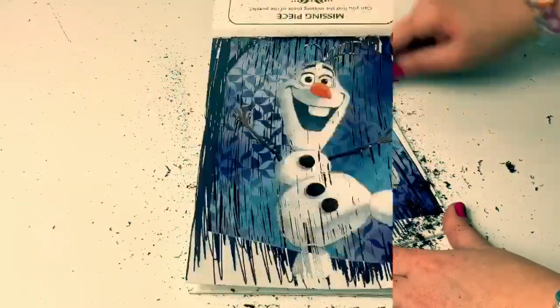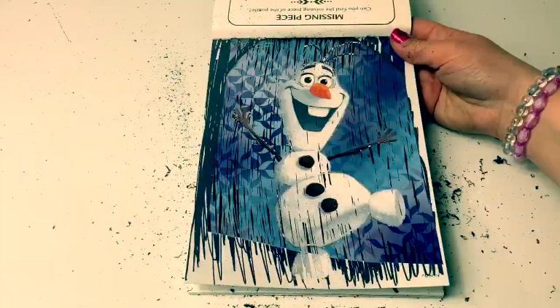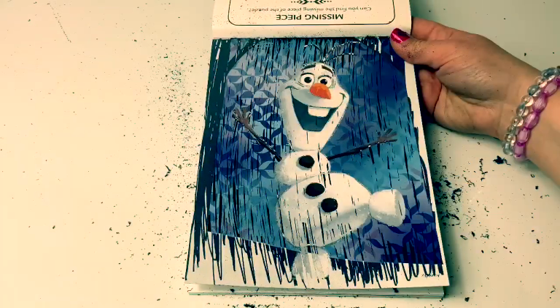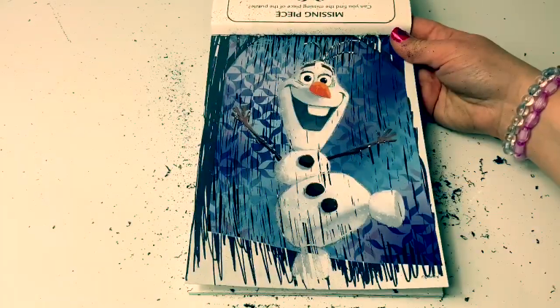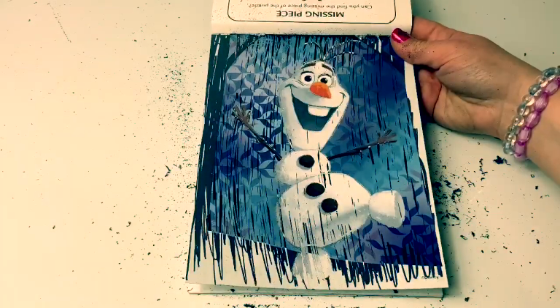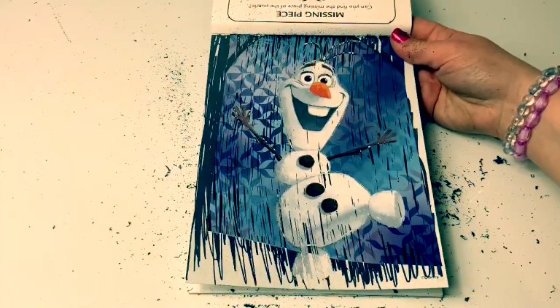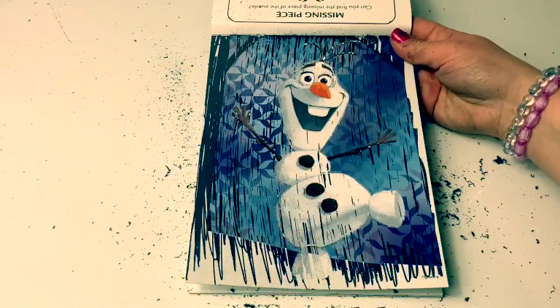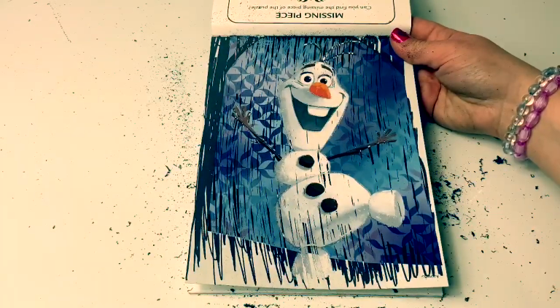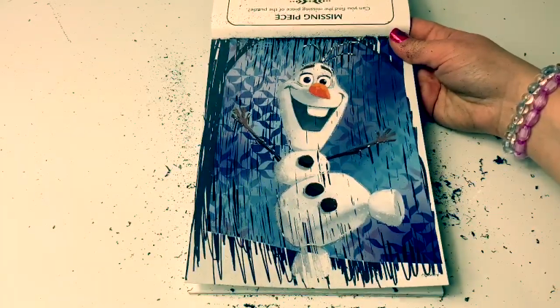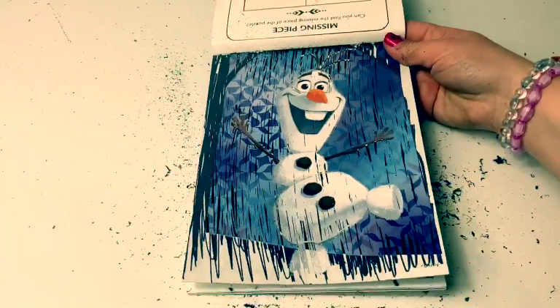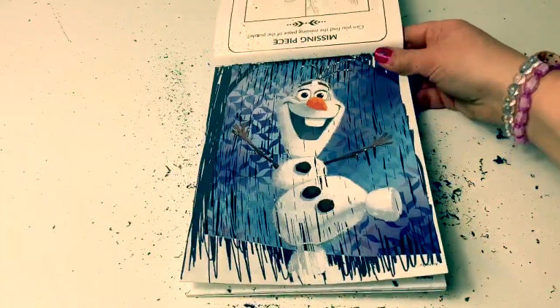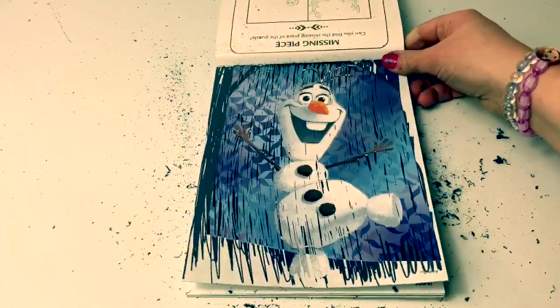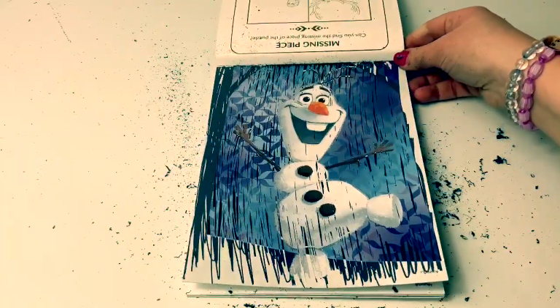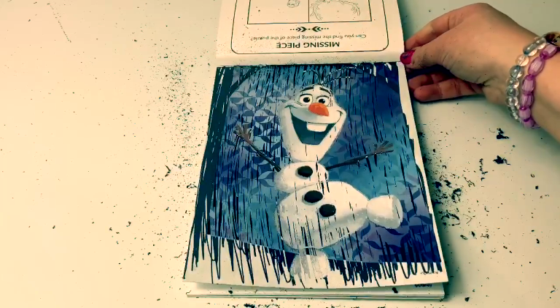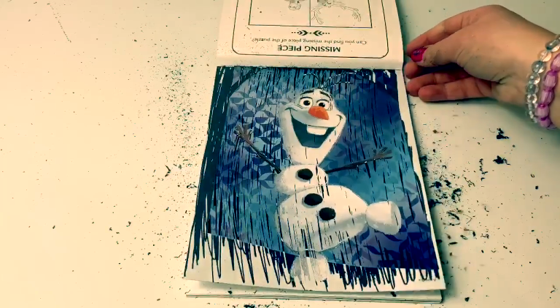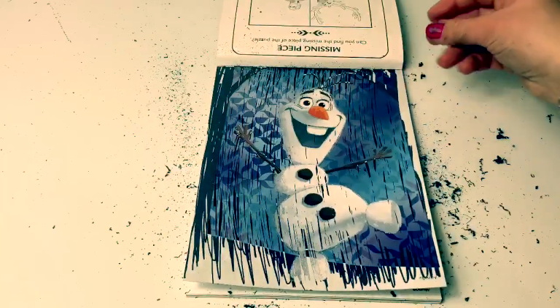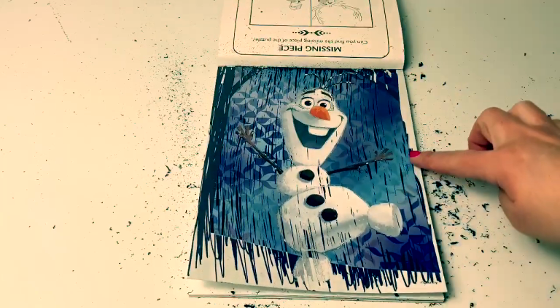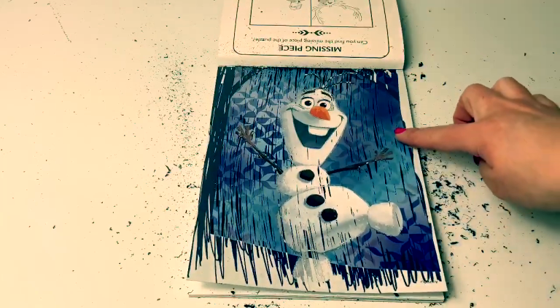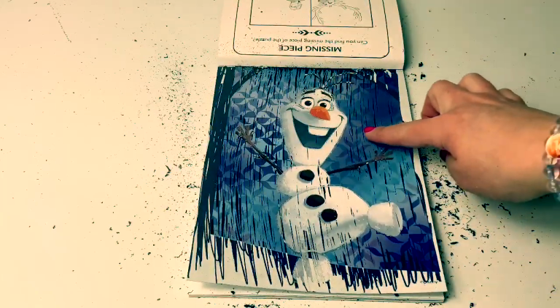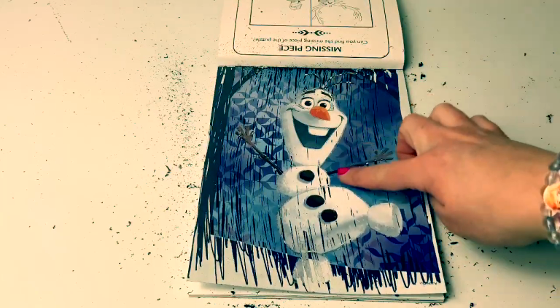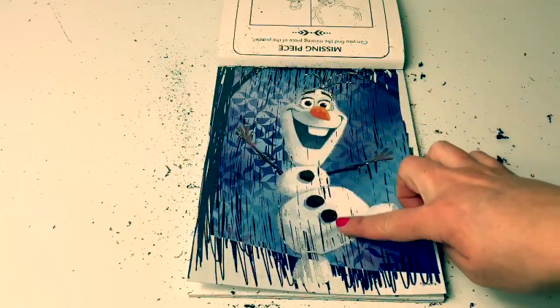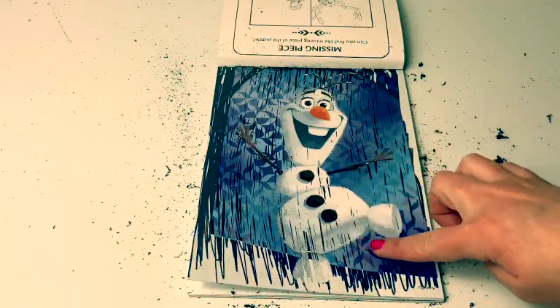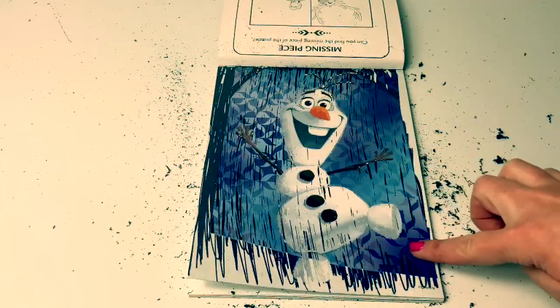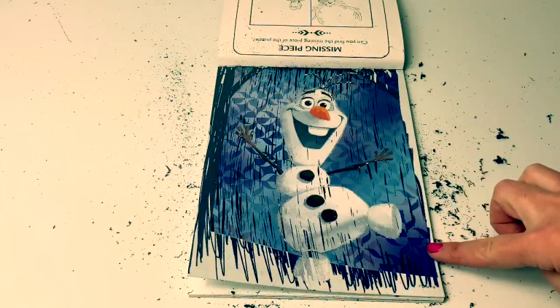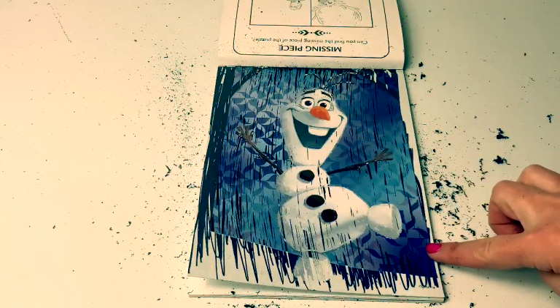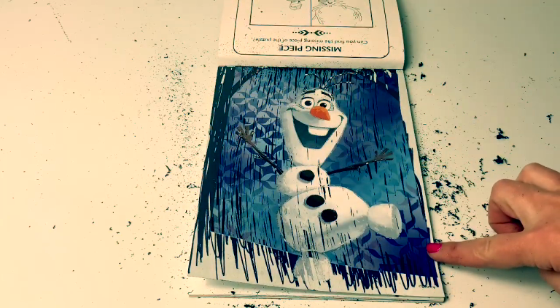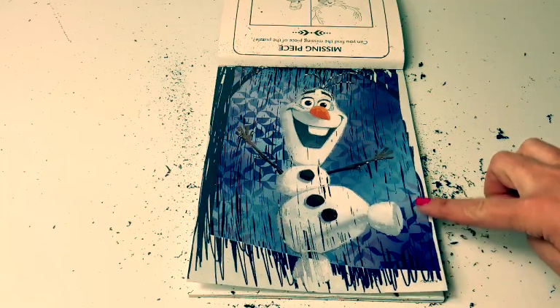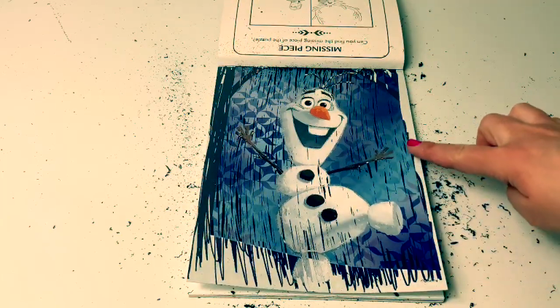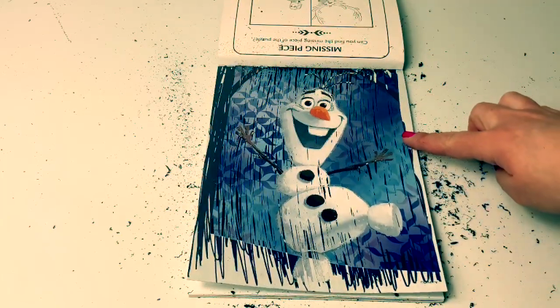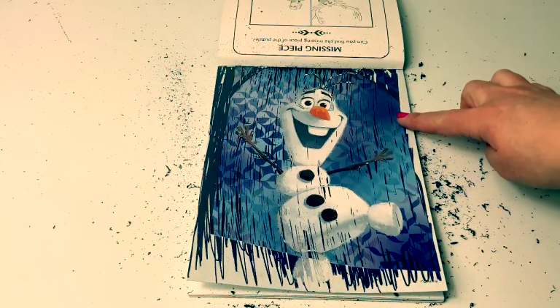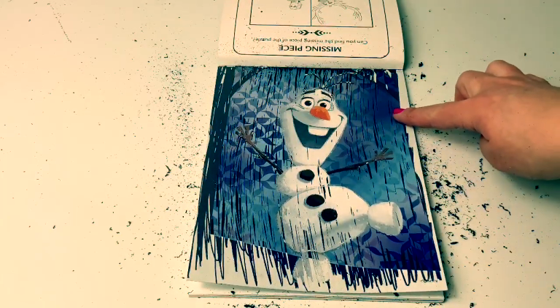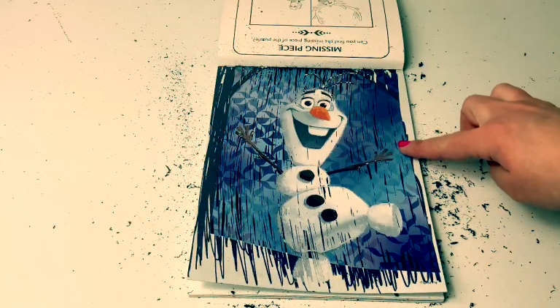Cool, this is a really neat picture of Olaf. And I love these symbols behind him, so awesome.